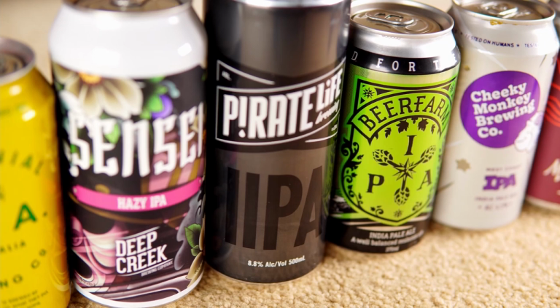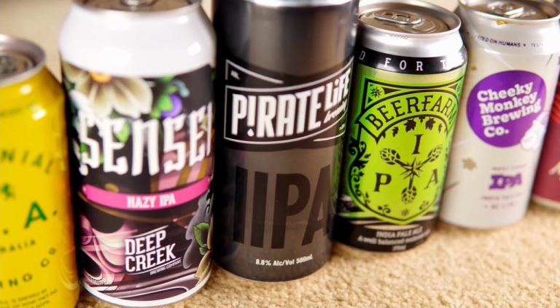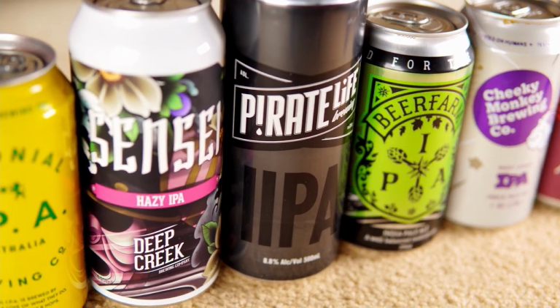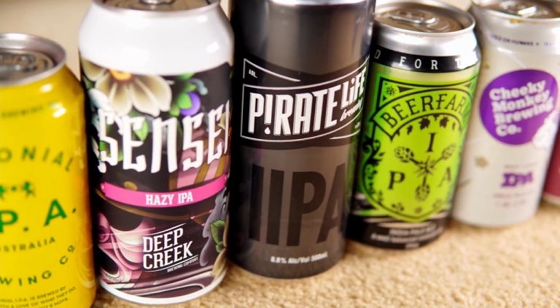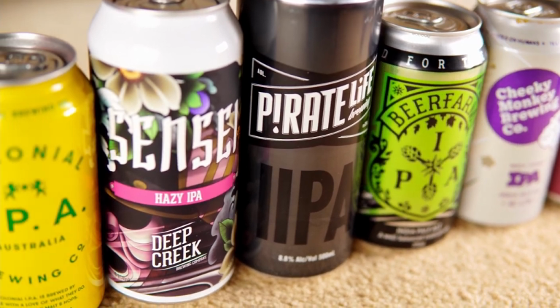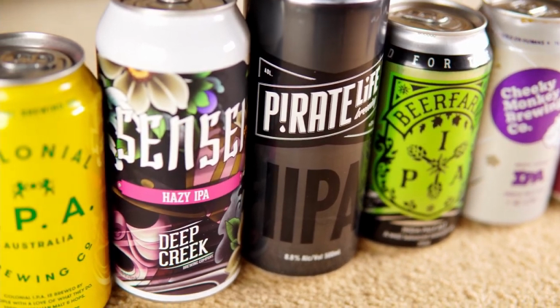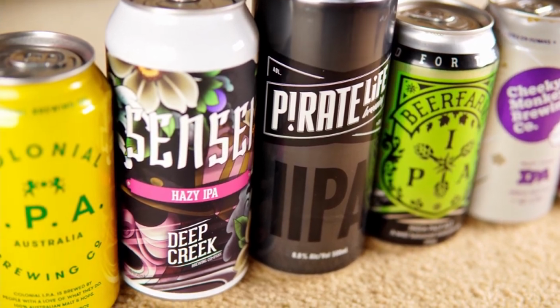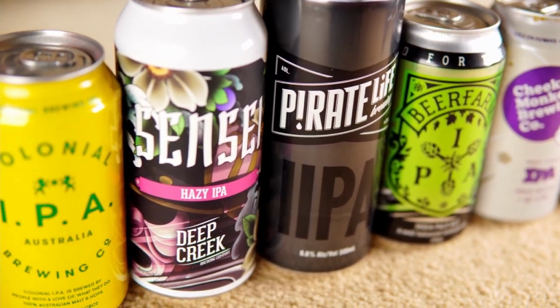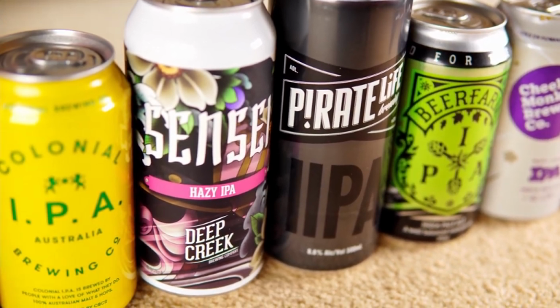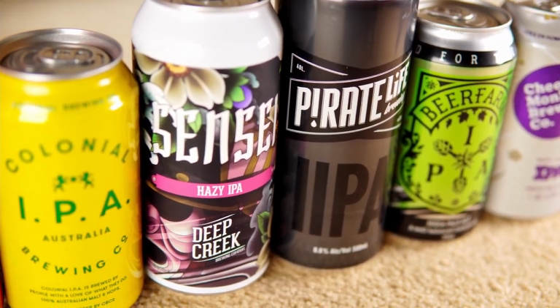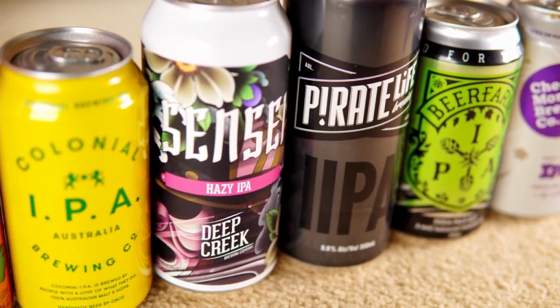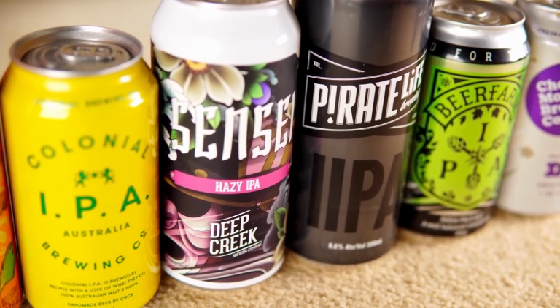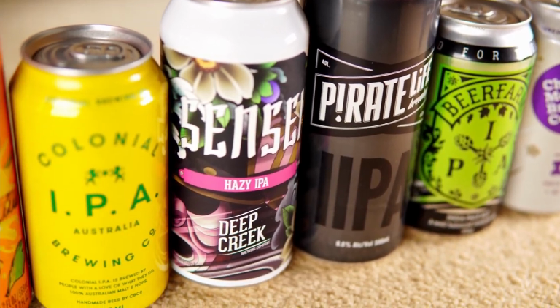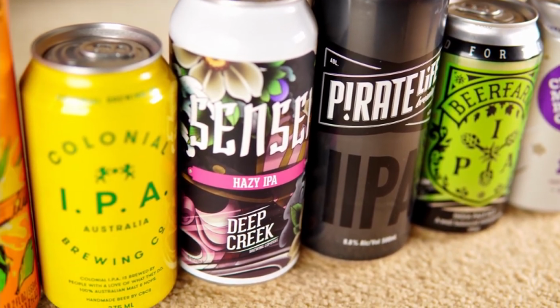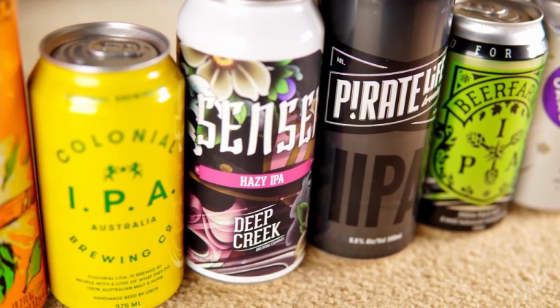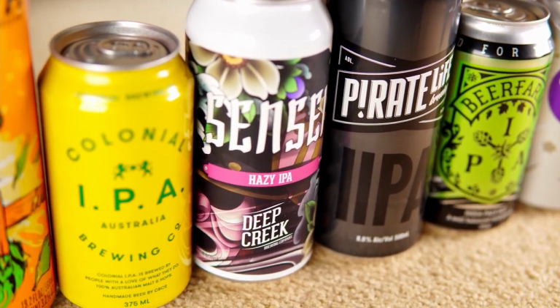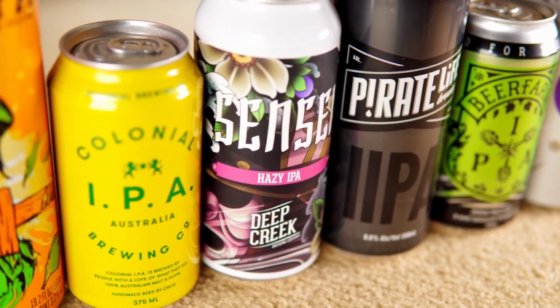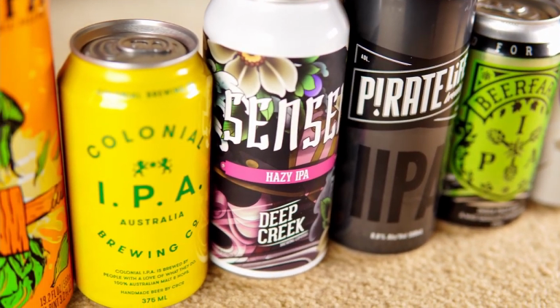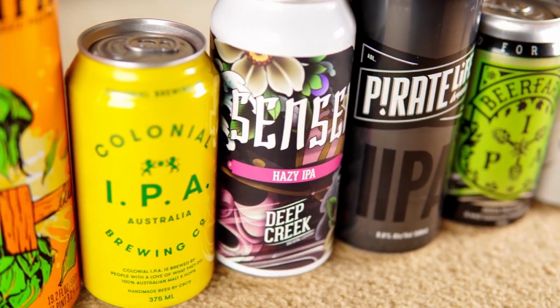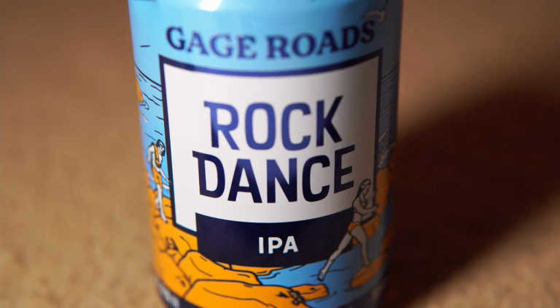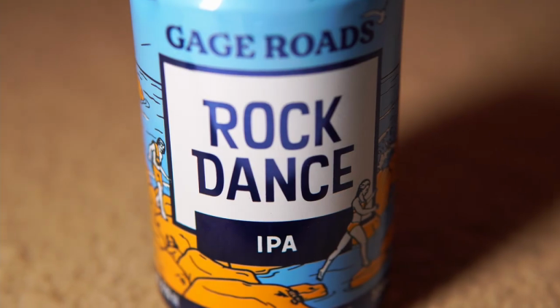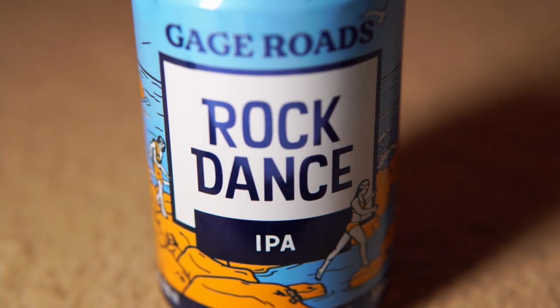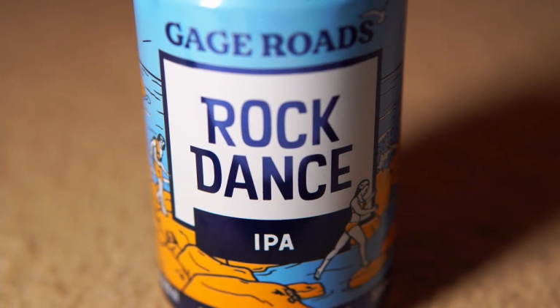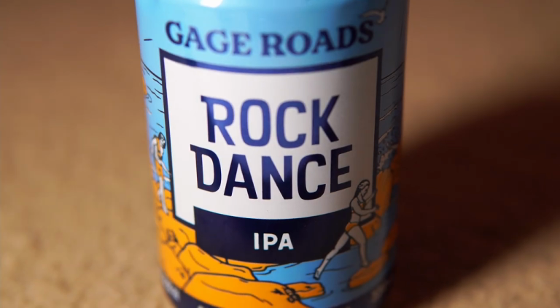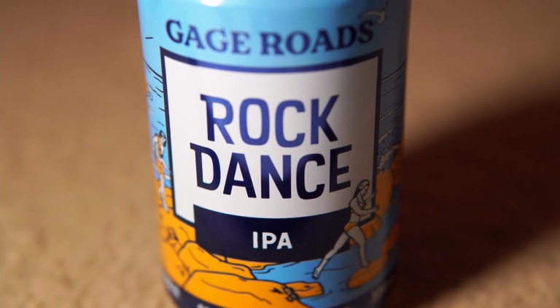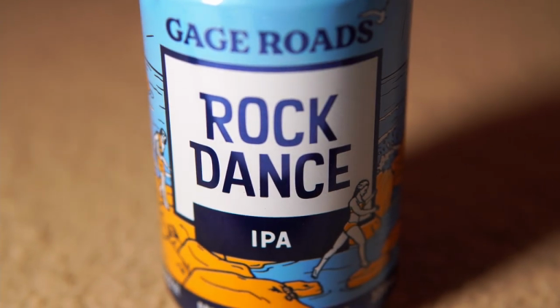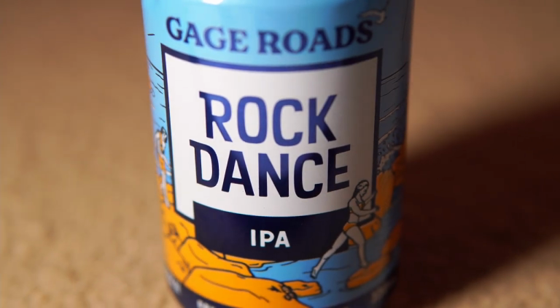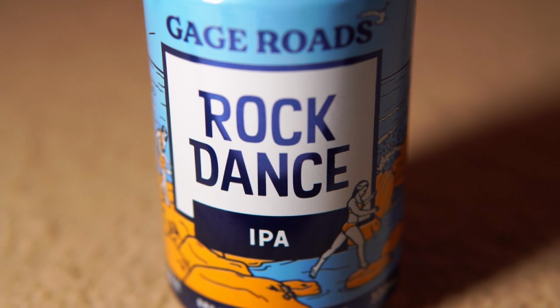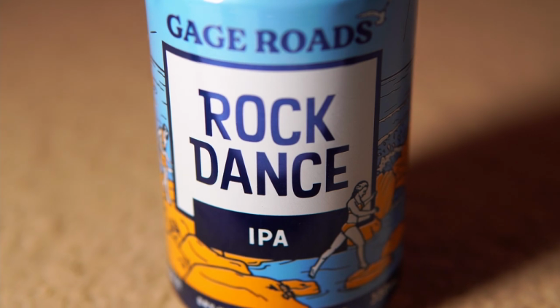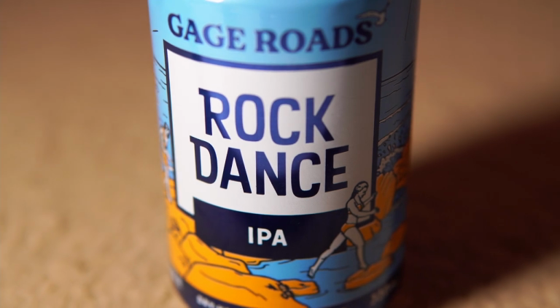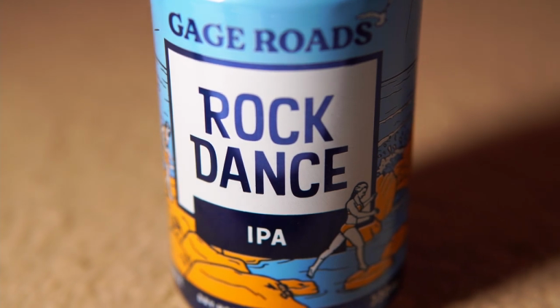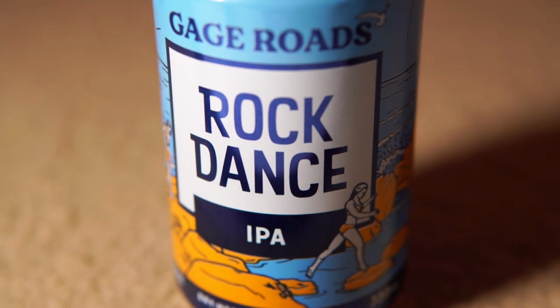This episode is part of our Australian India Pale Ale series. Today's beer is Gage Roads Rockdance IPA.